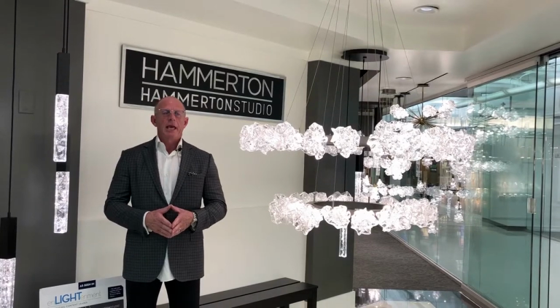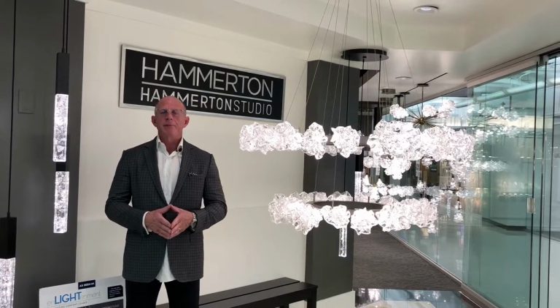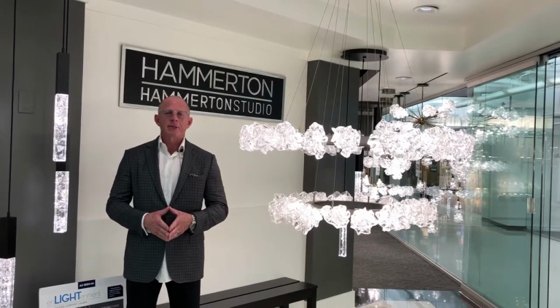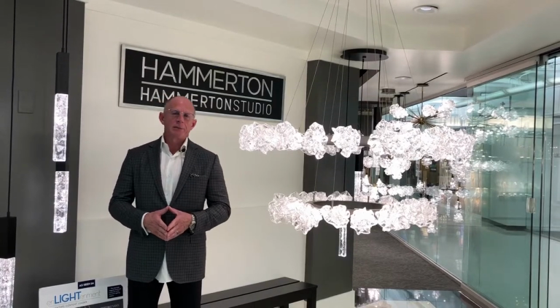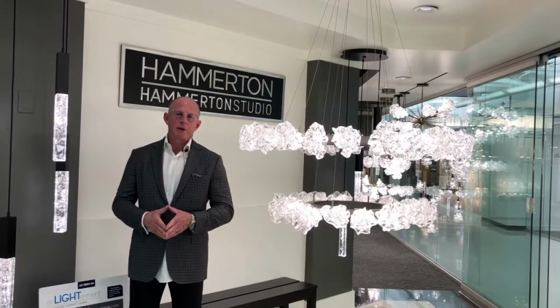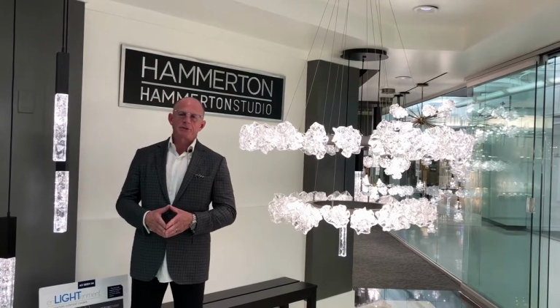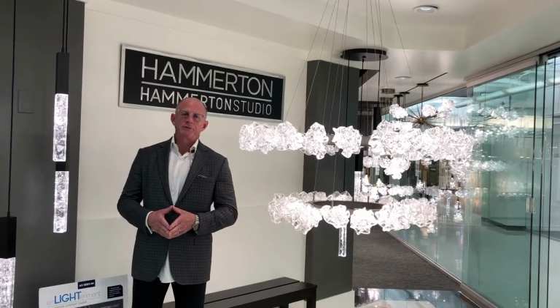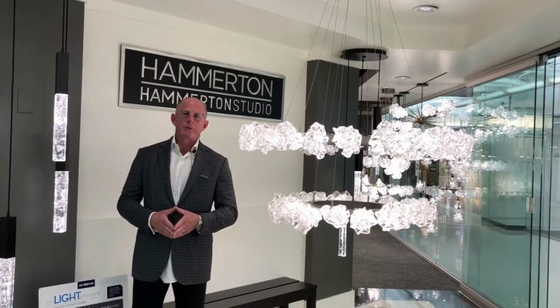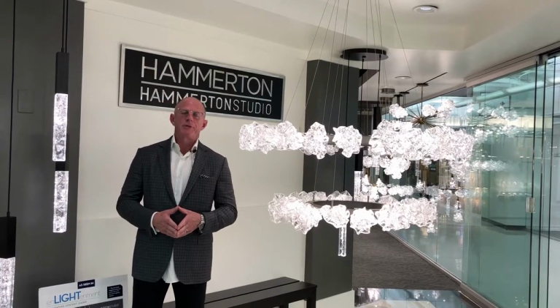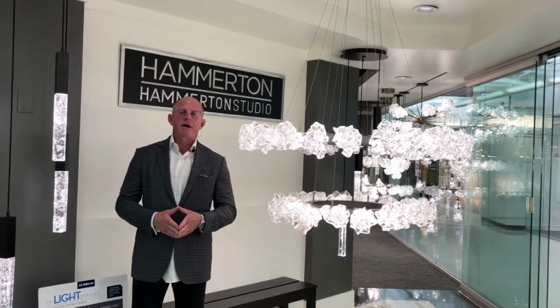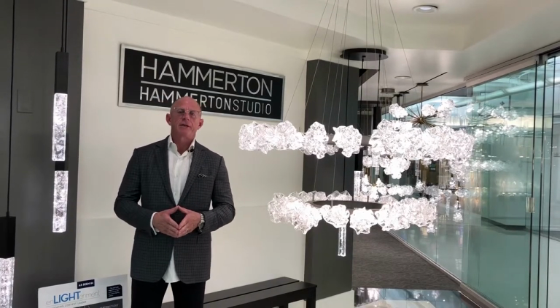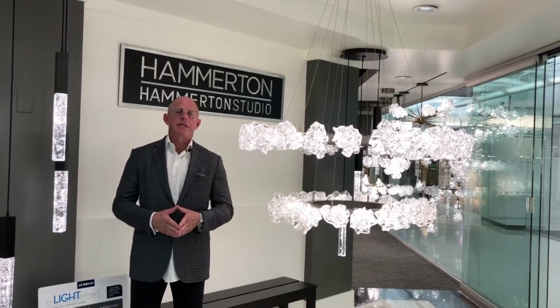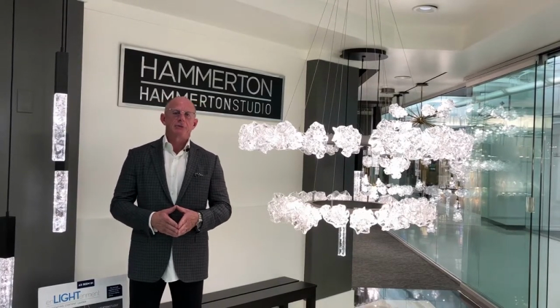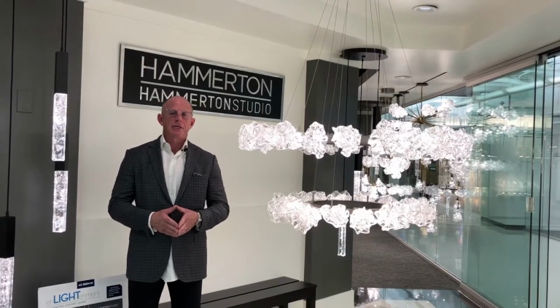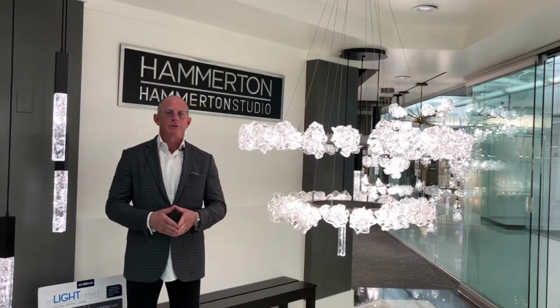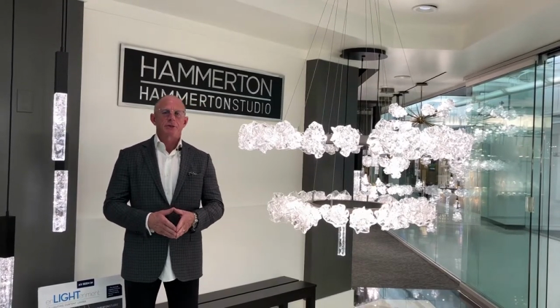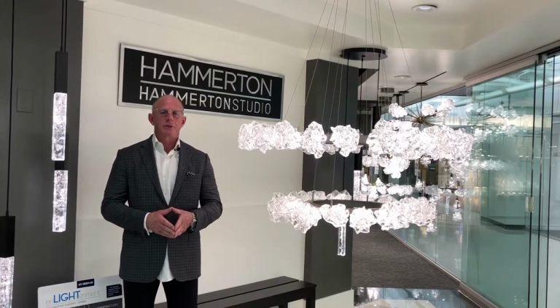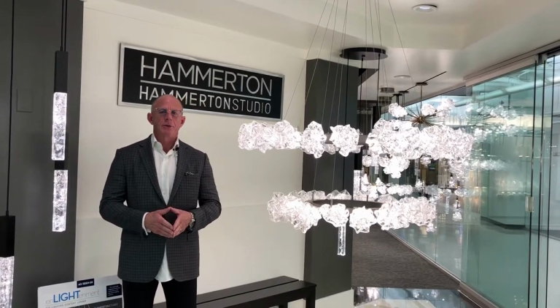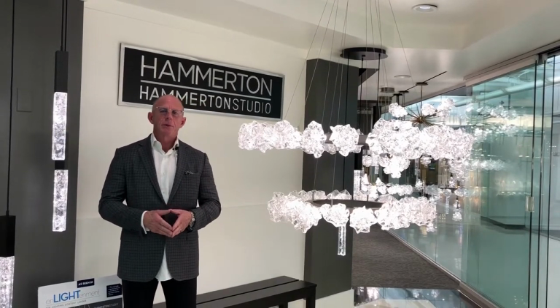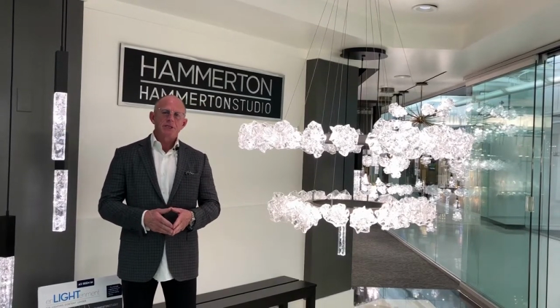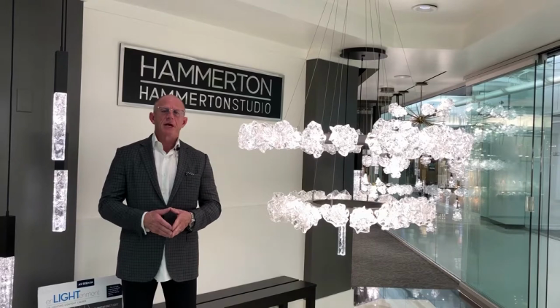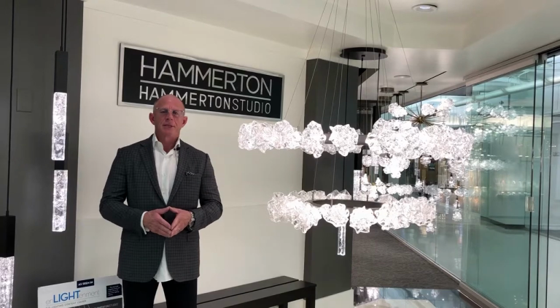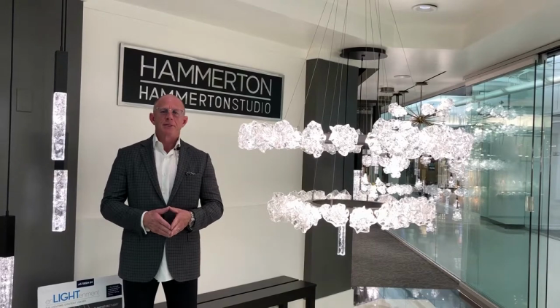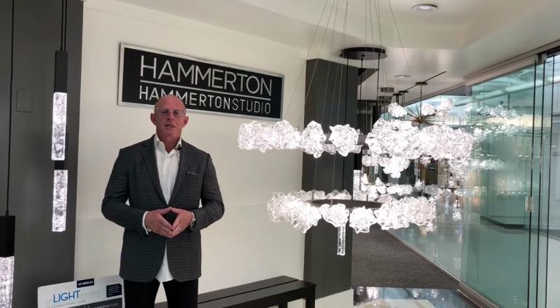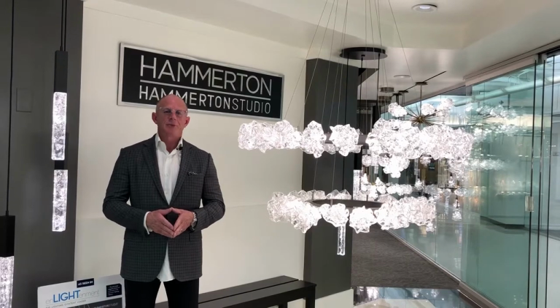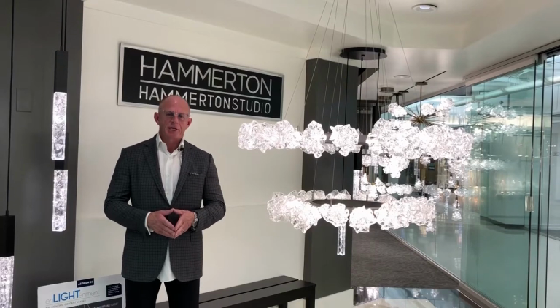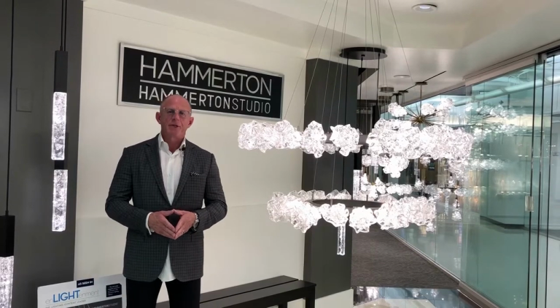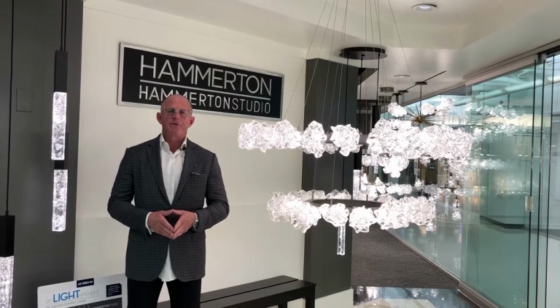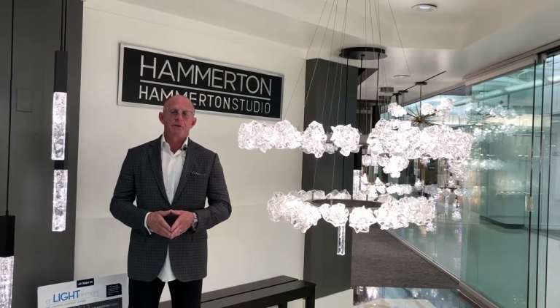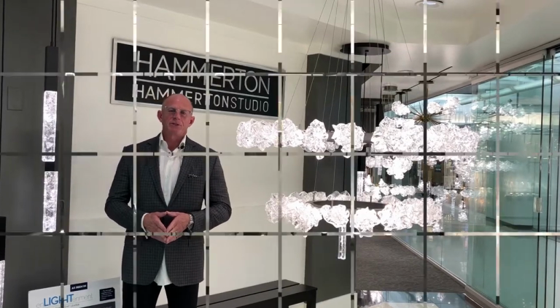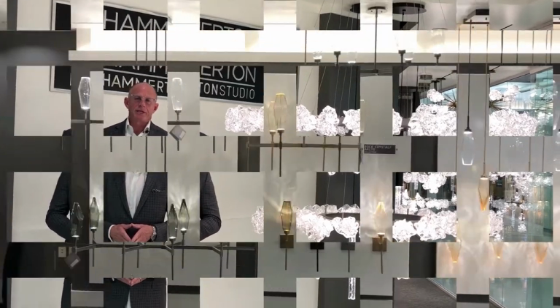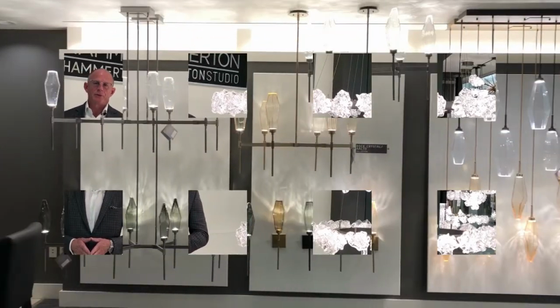Hamilton Lighting products are available at a fine lighting retailer near you. Please stop in and tell them johnnyq51 sent you.